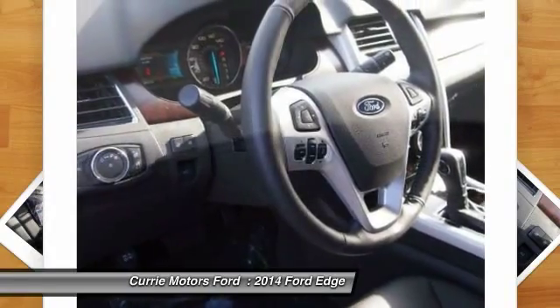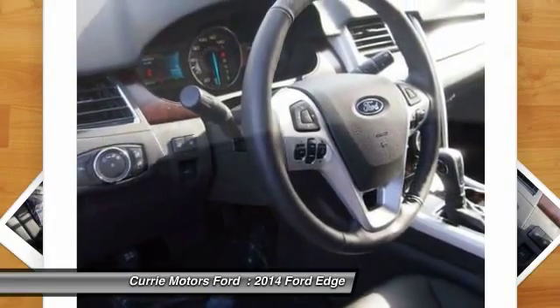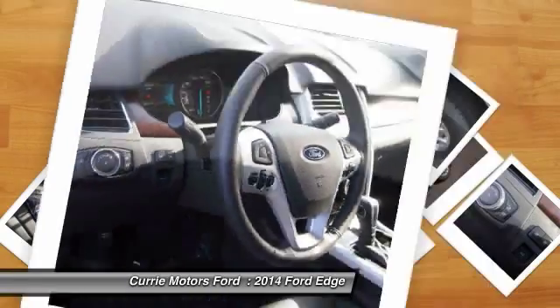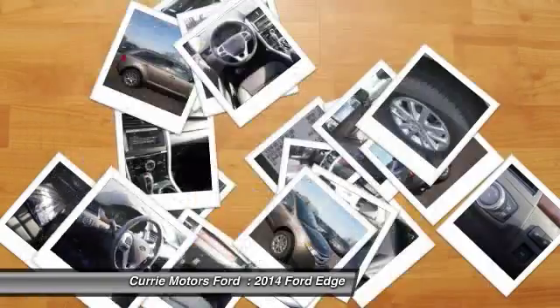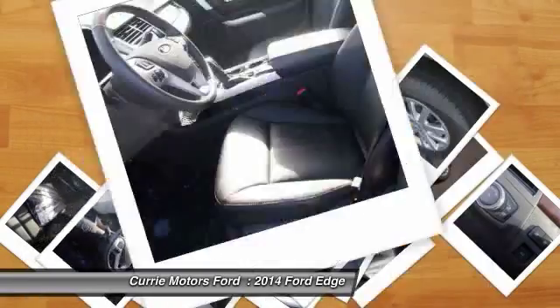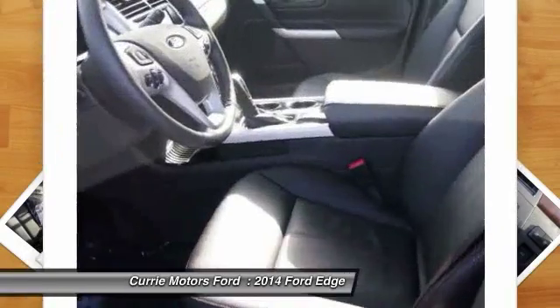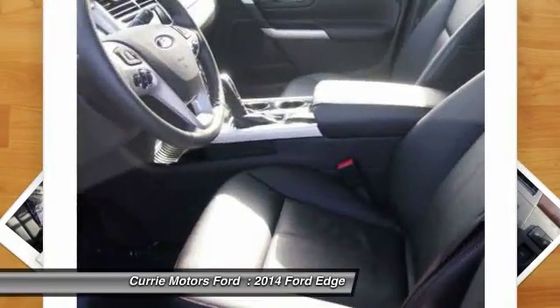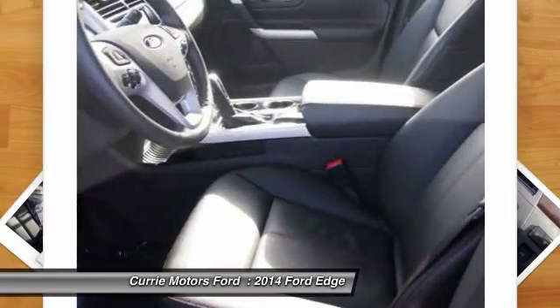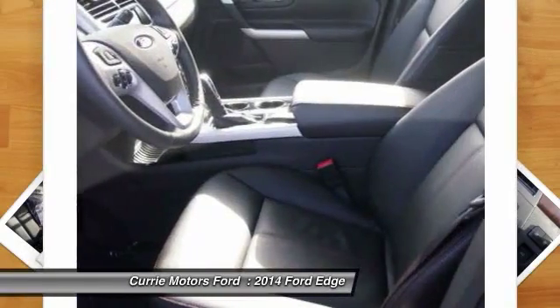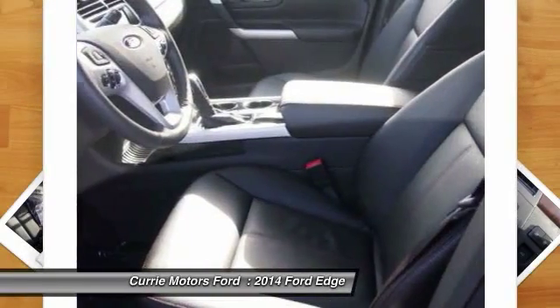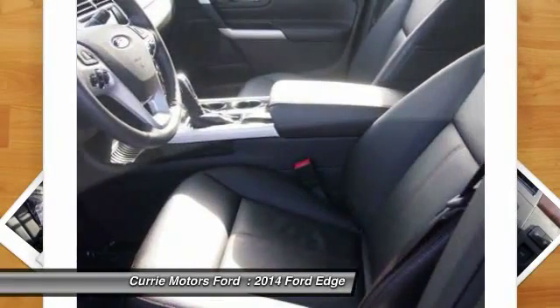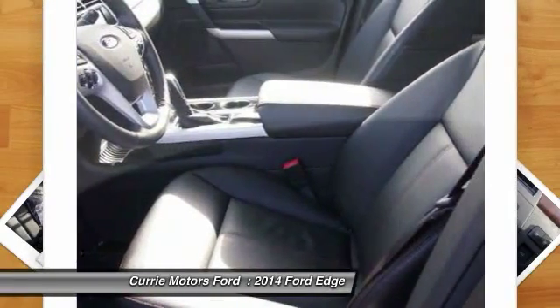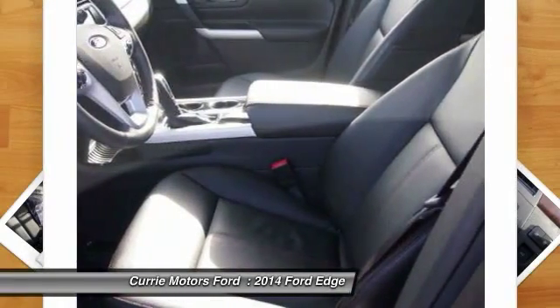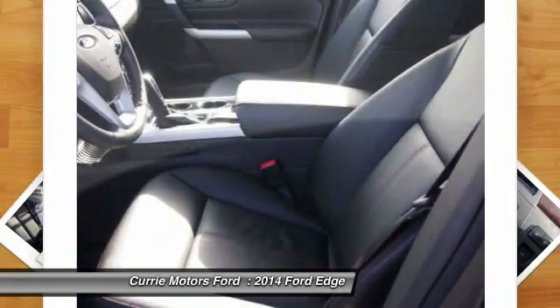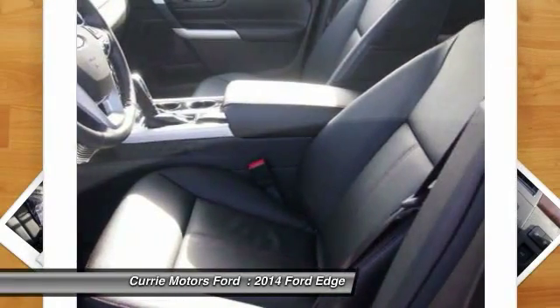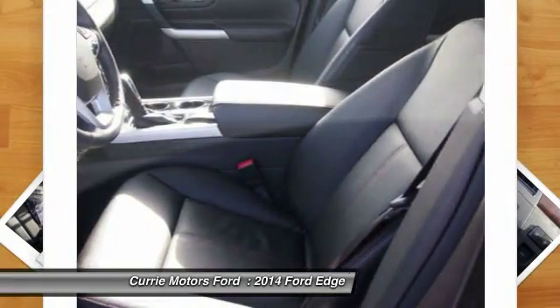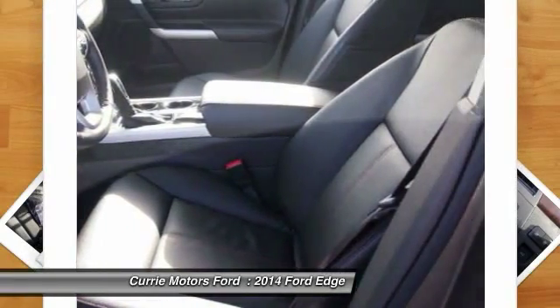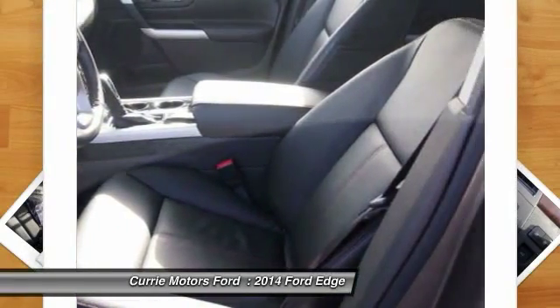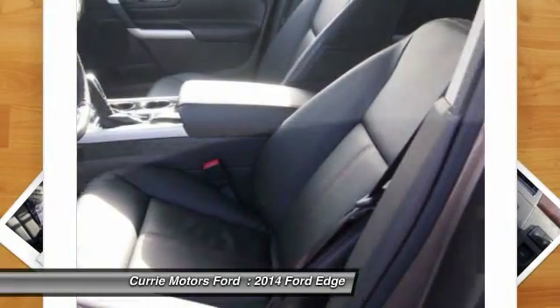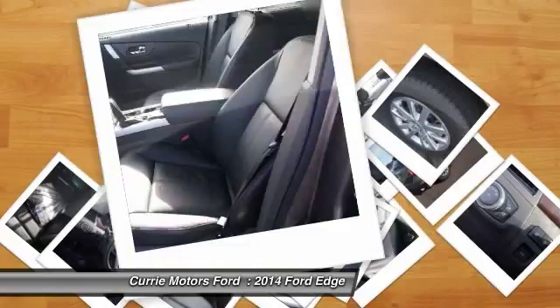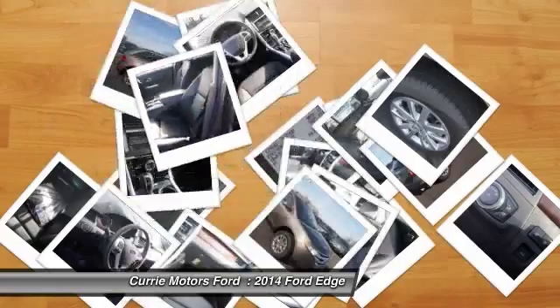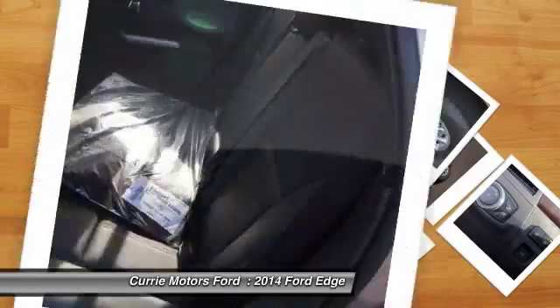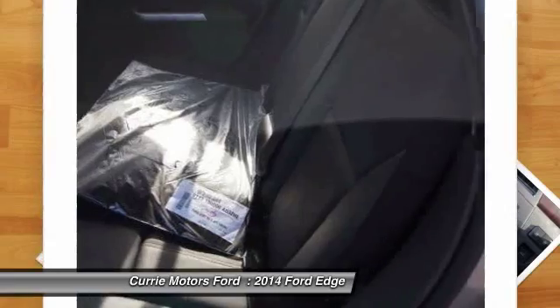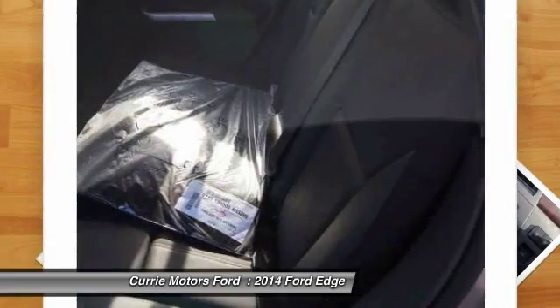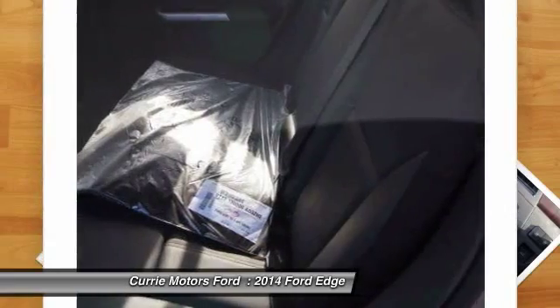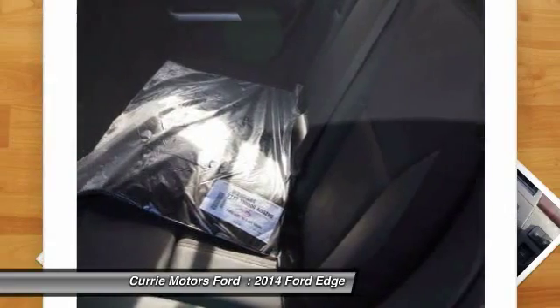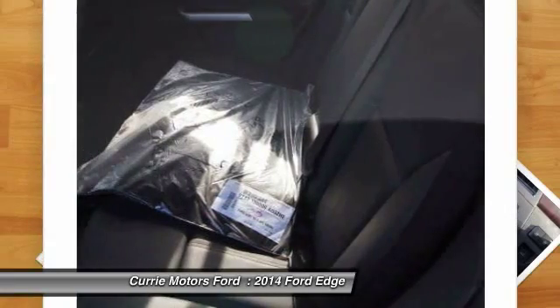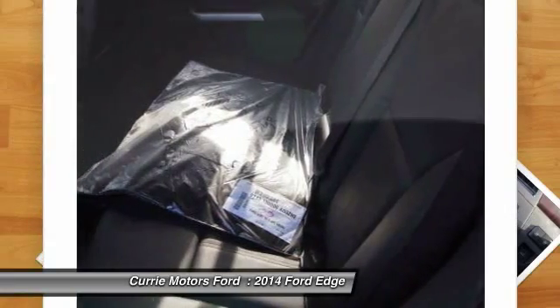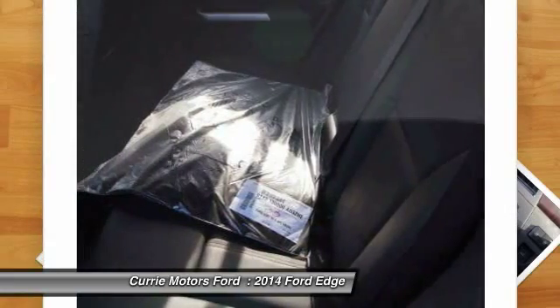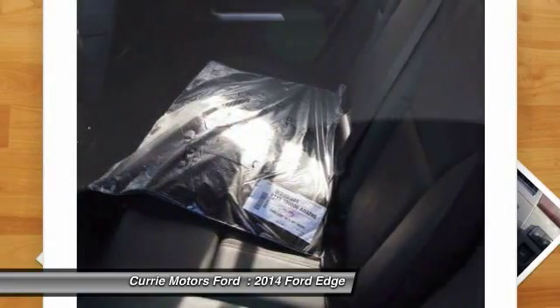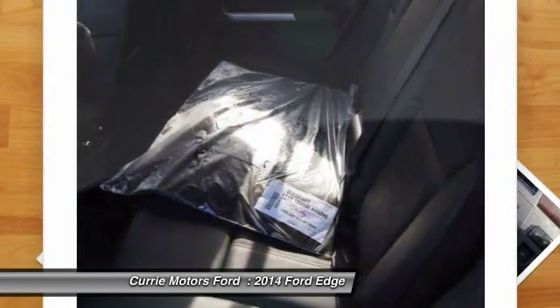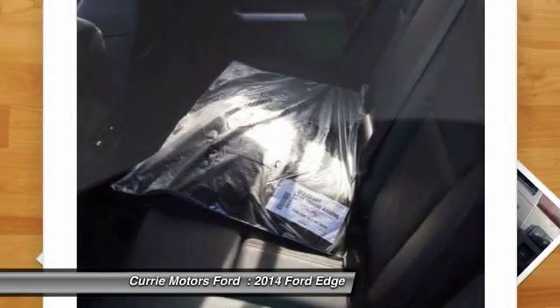Child safety locks. Trip computer. Tachometer. Rear view camera.